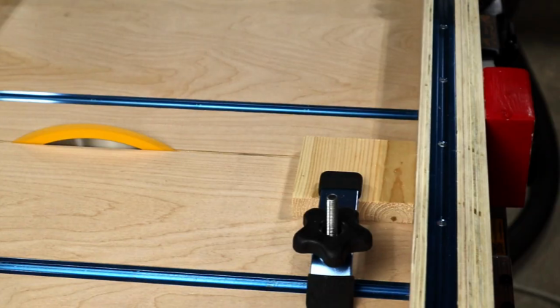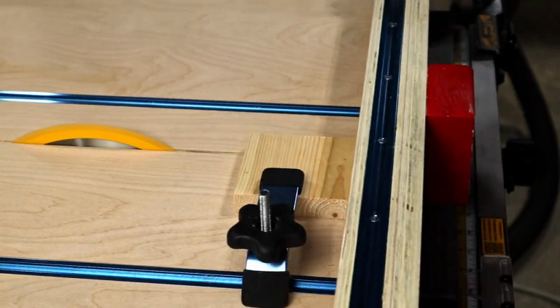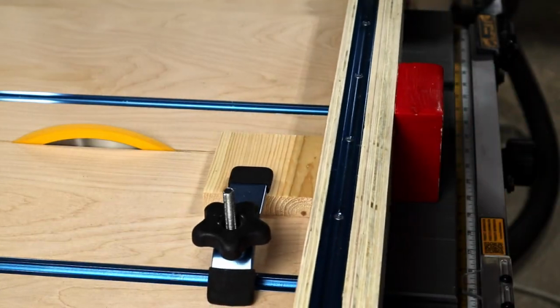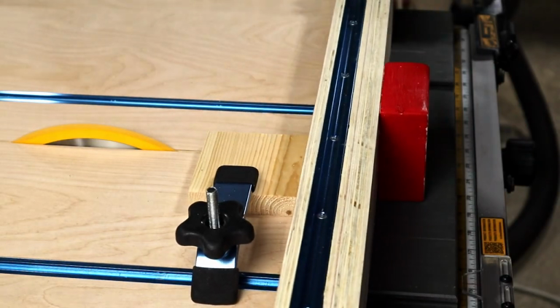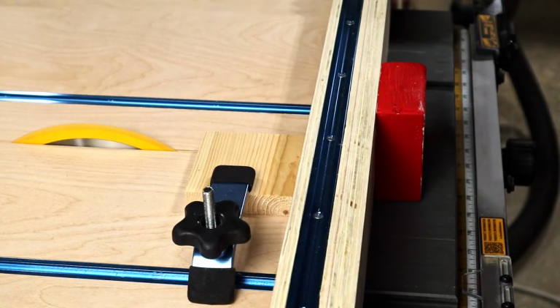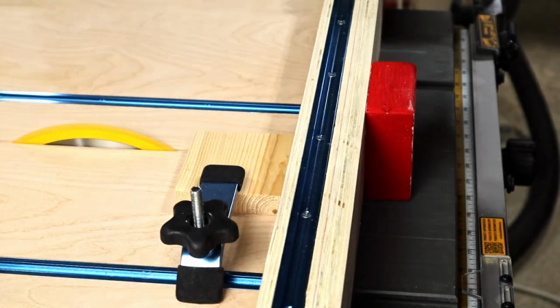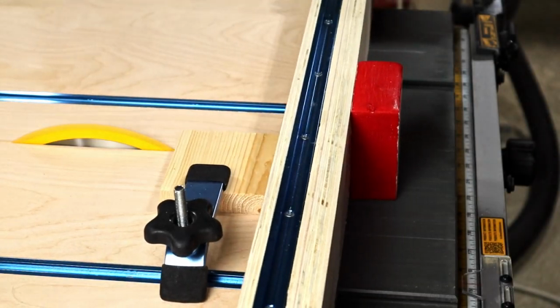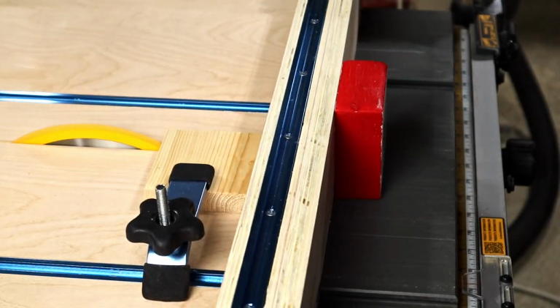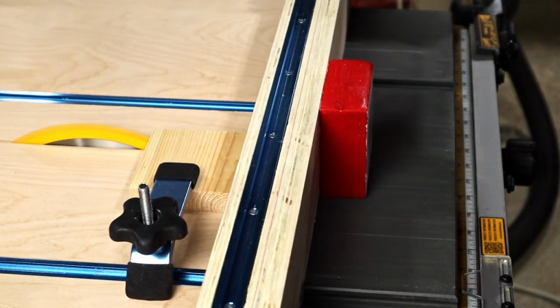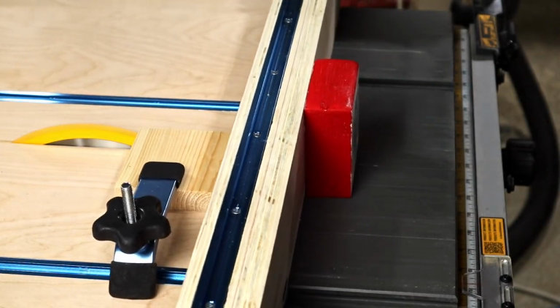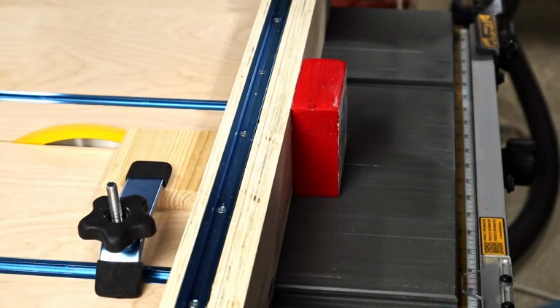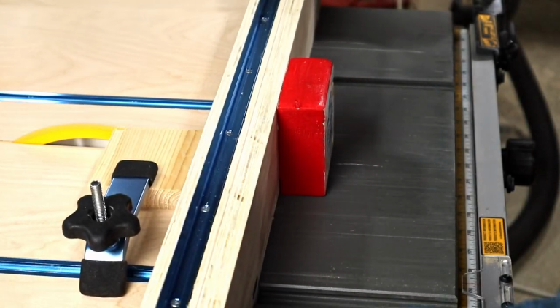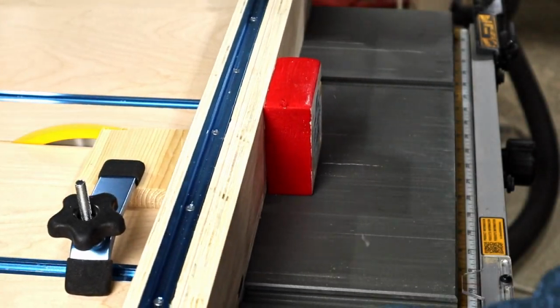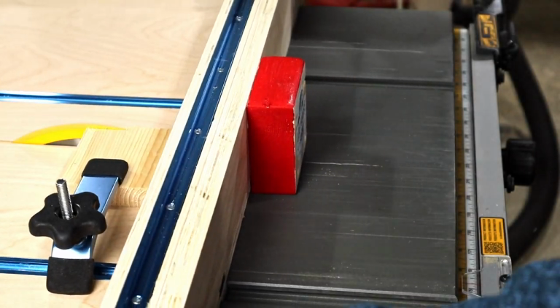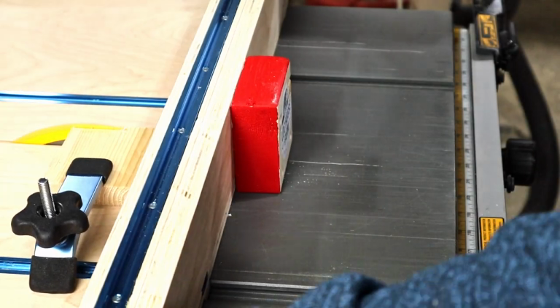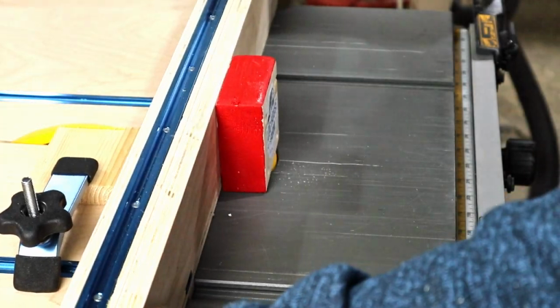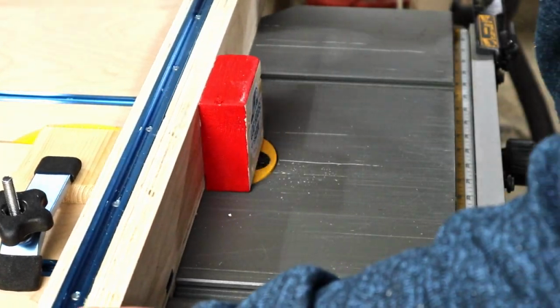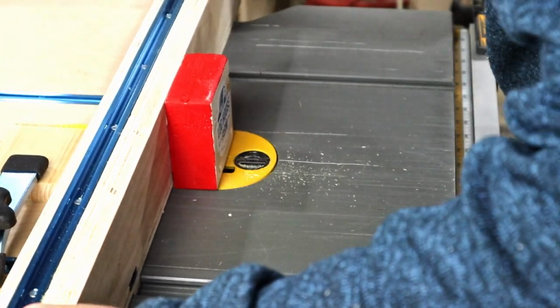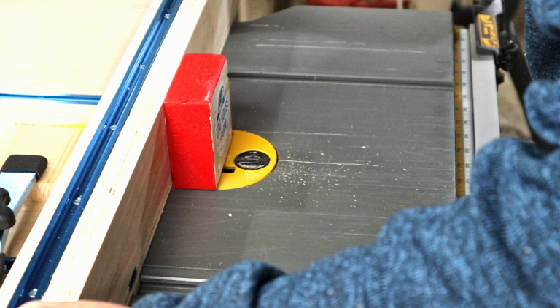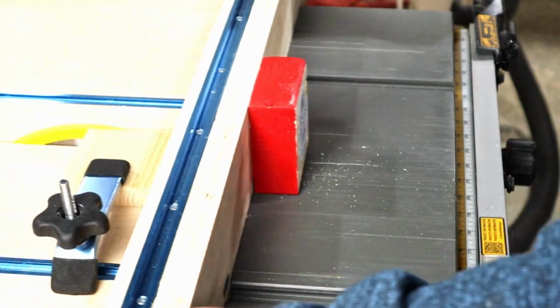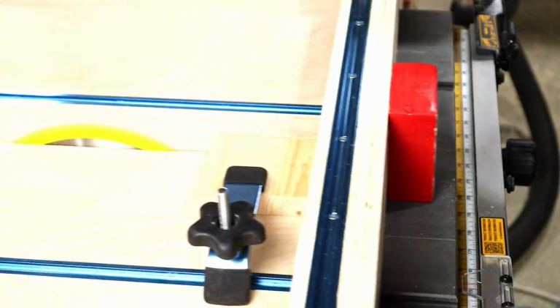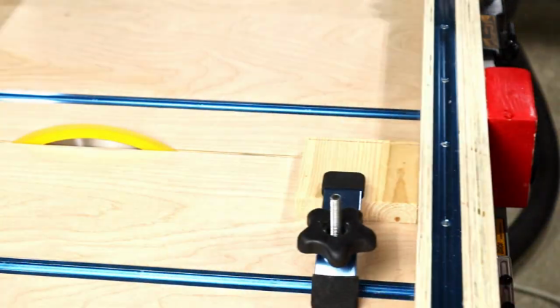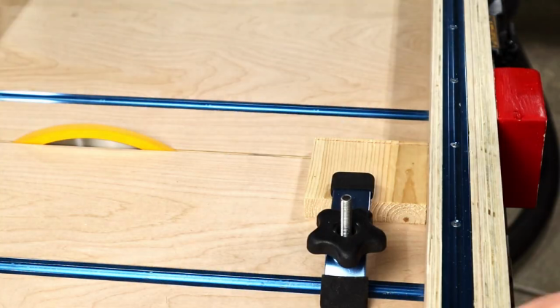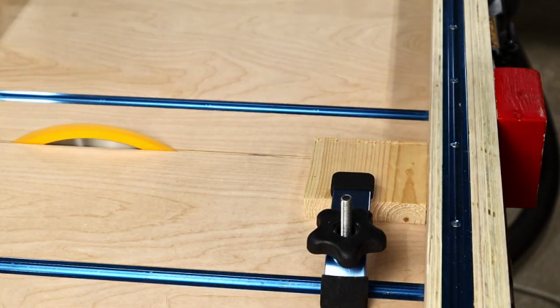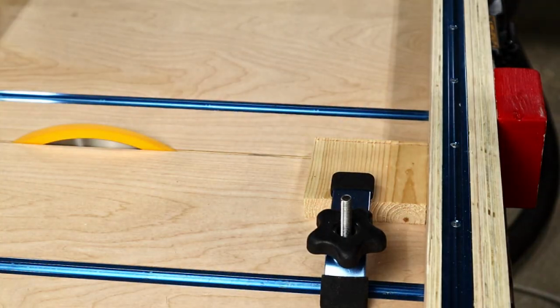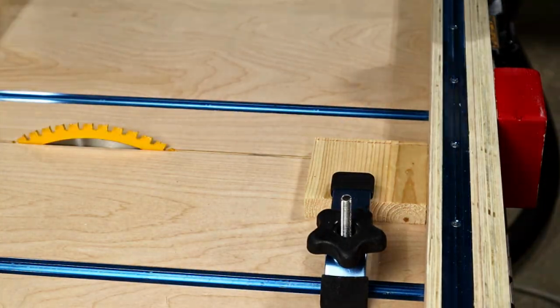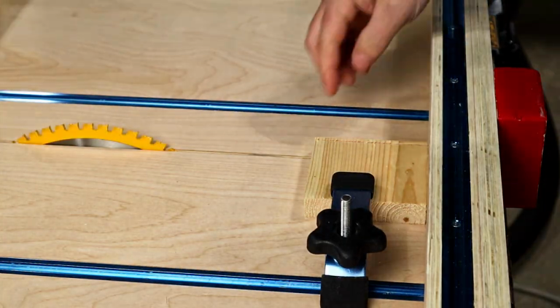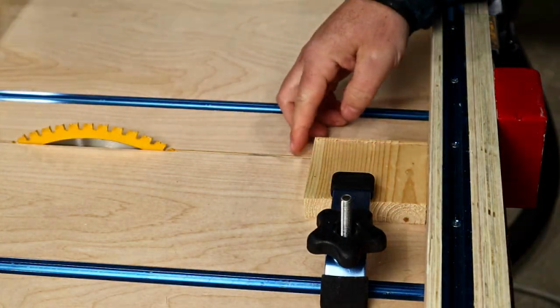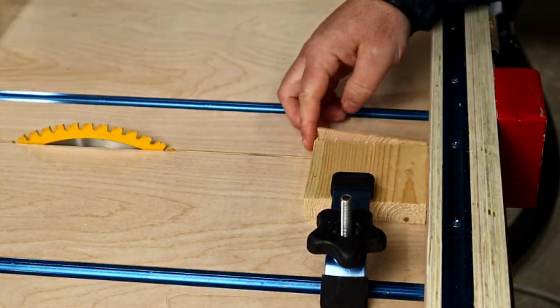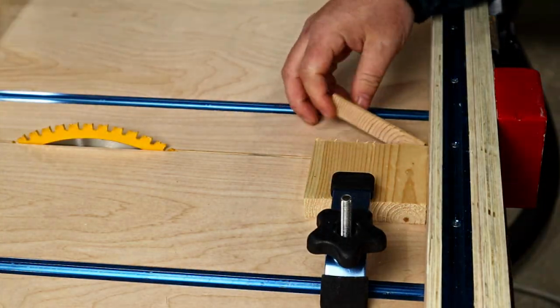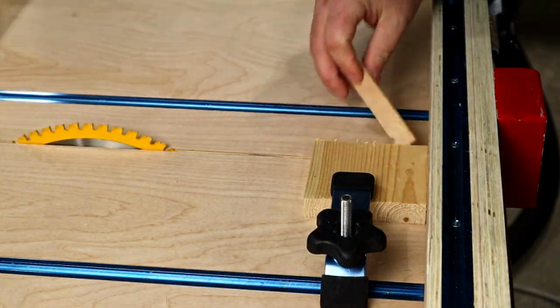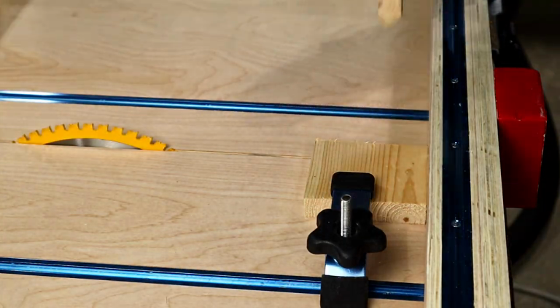The crosscut sled is a major improvement on all of these issues with the miter saw. So let's get to building it.